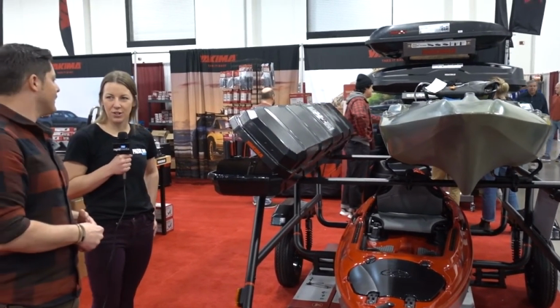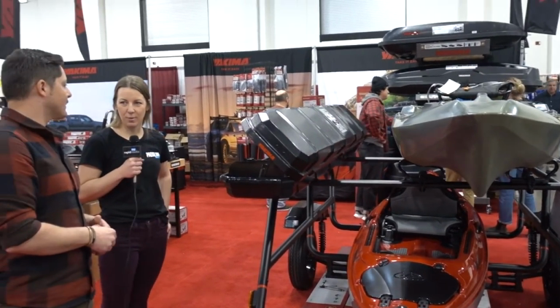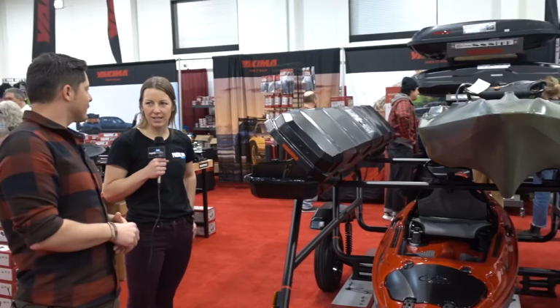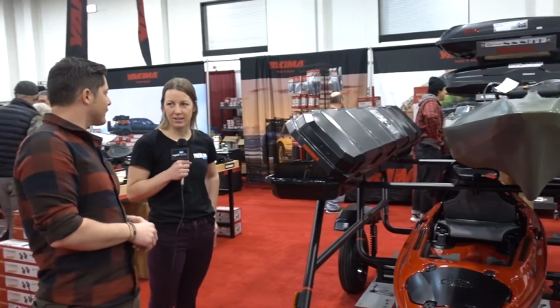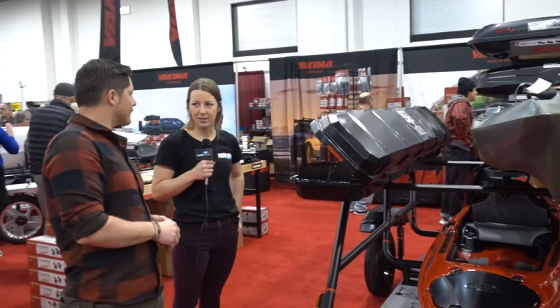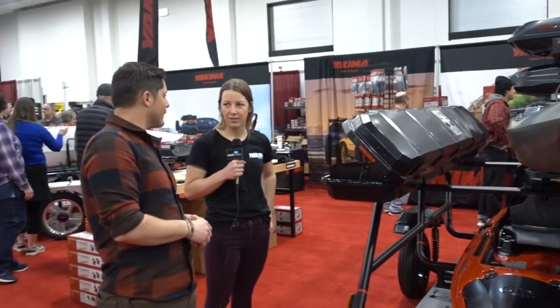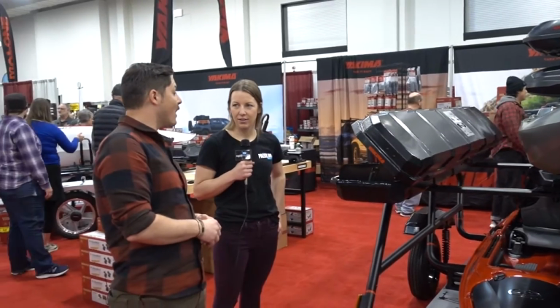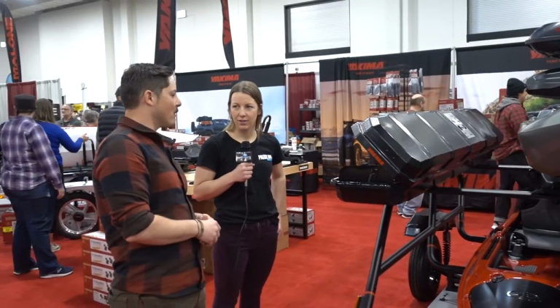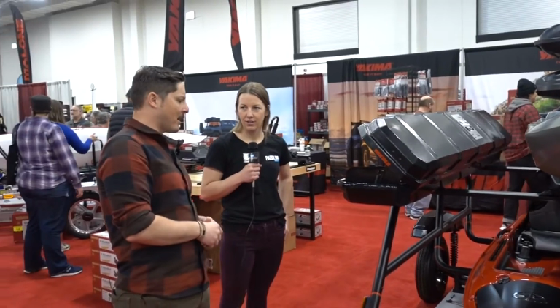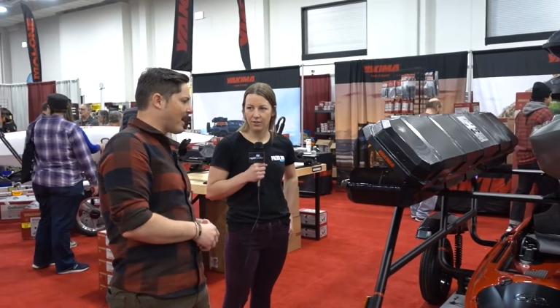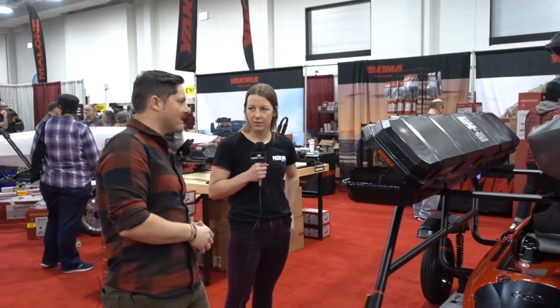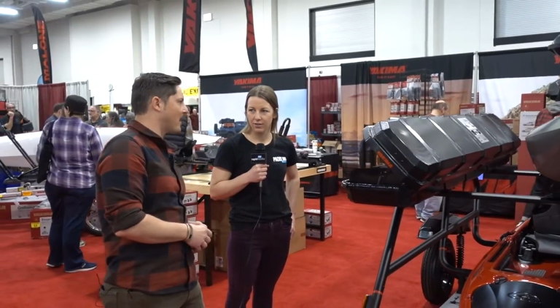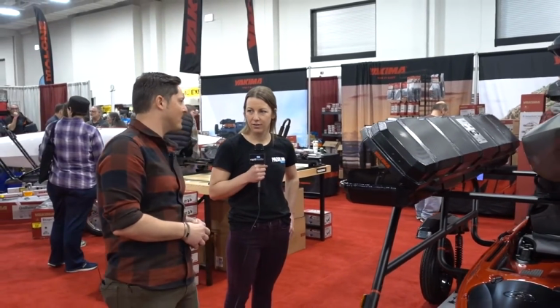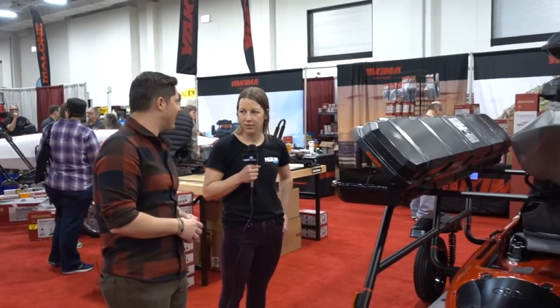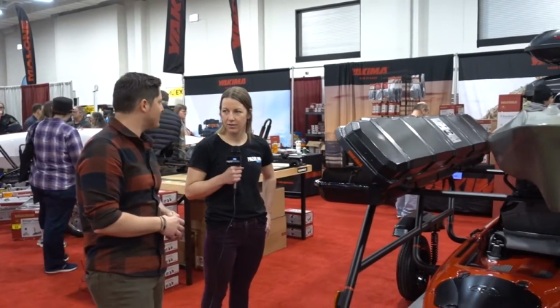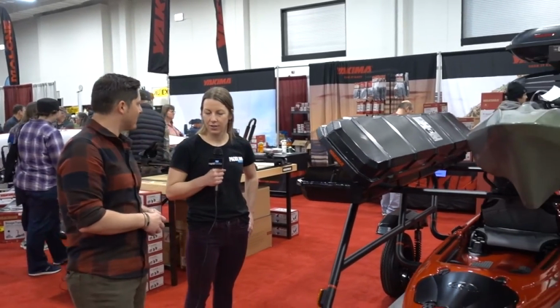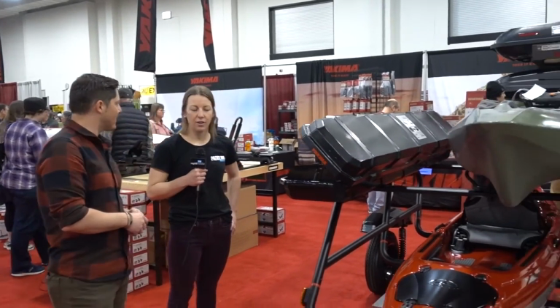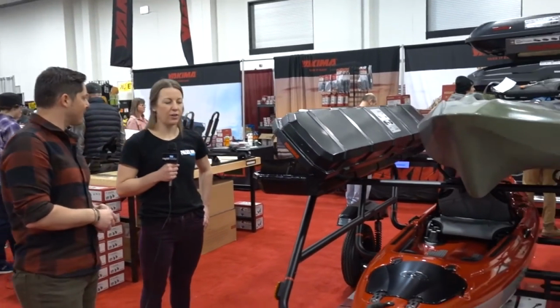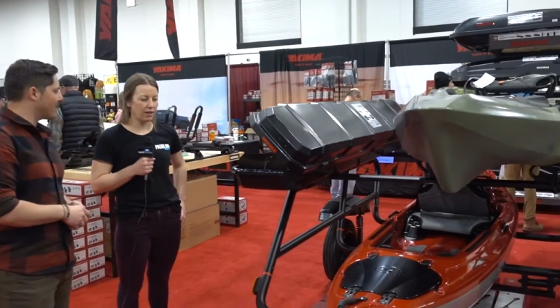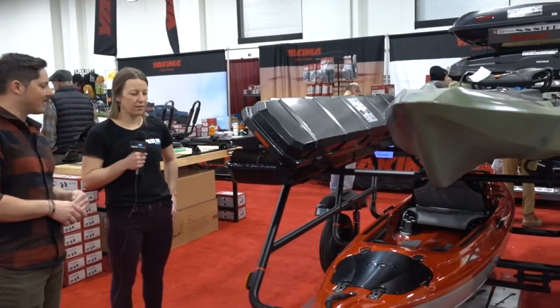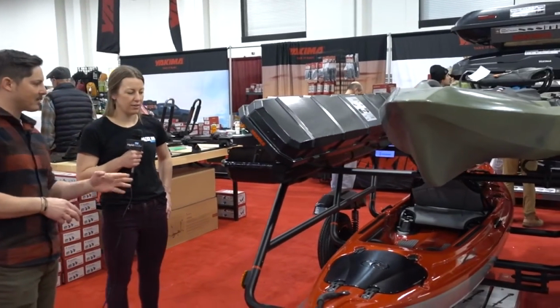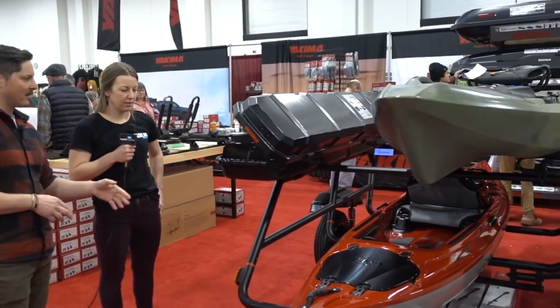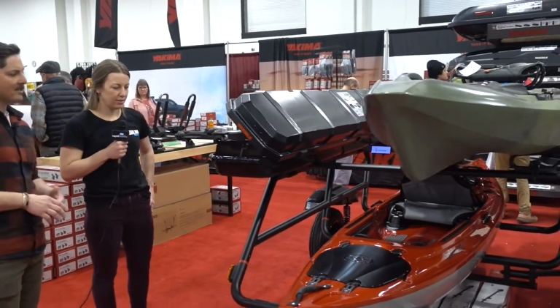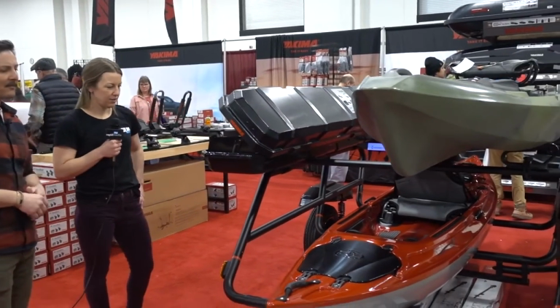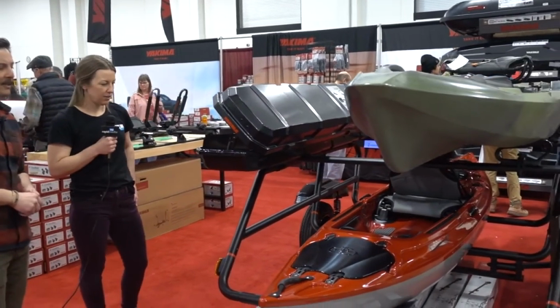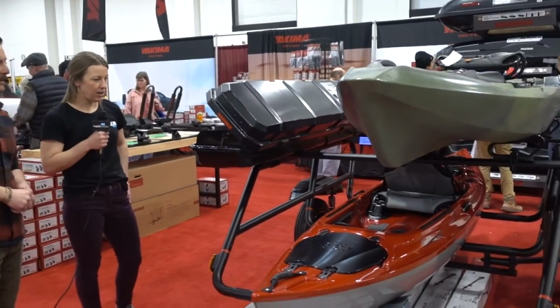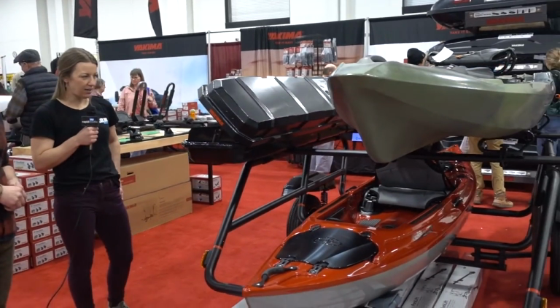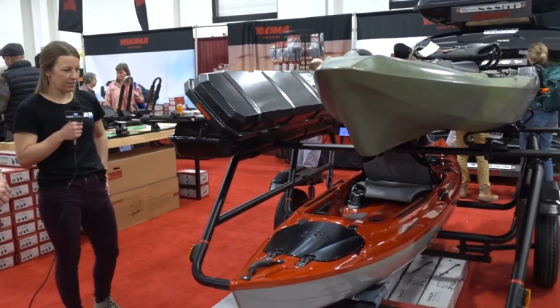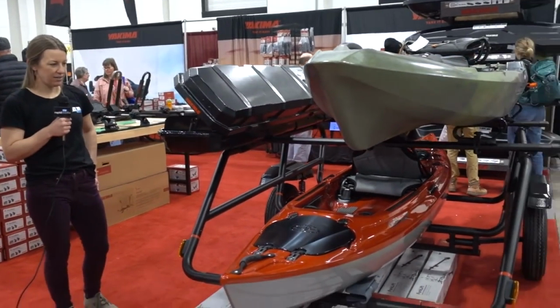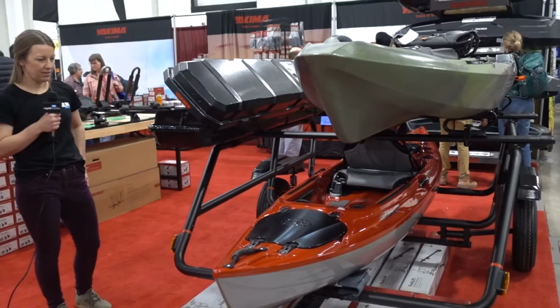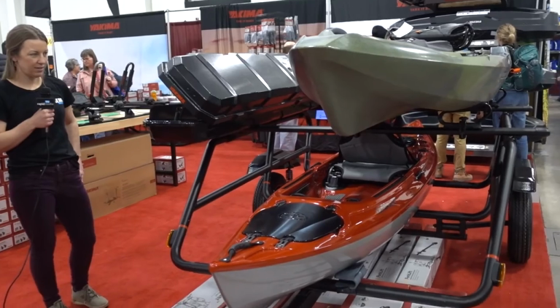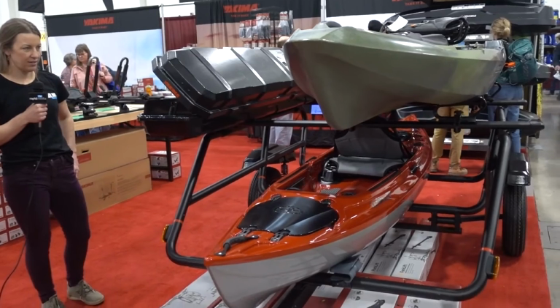Nice. And what is the weight capacity? The weight capacity is 500 pounds for the trailer itself, right out of the box.